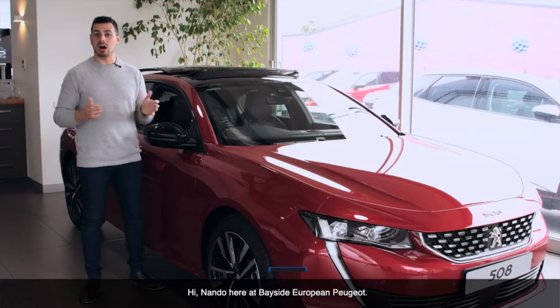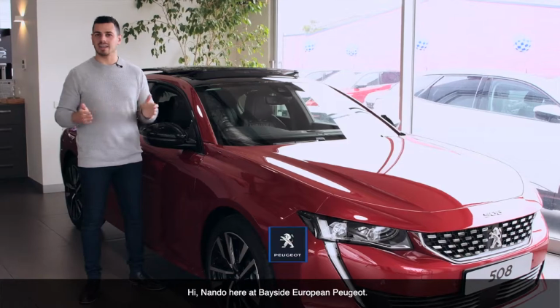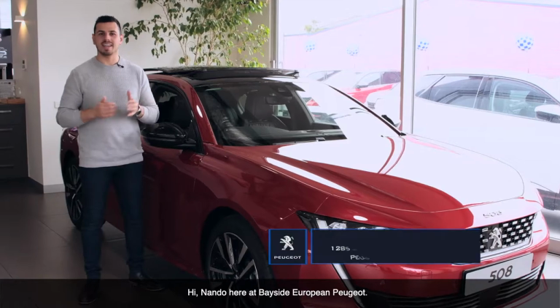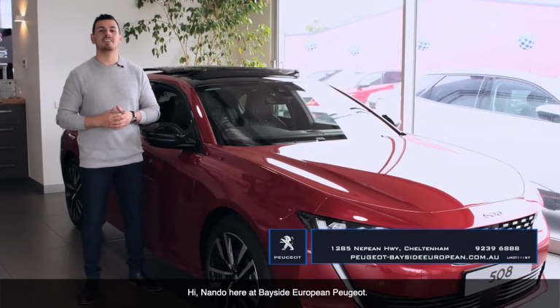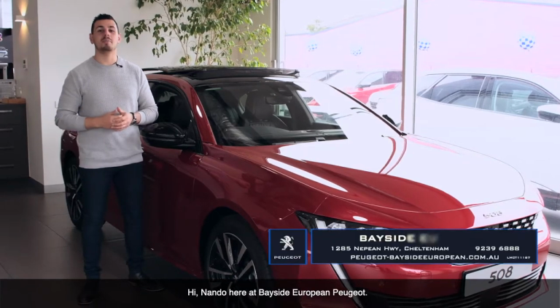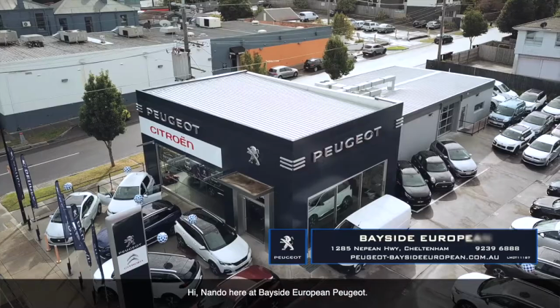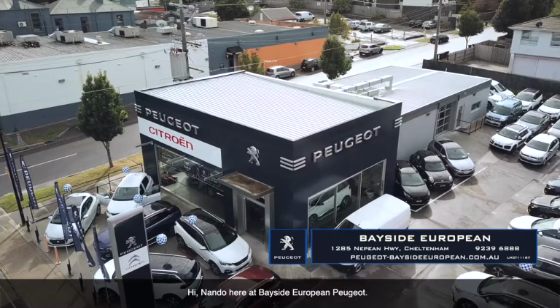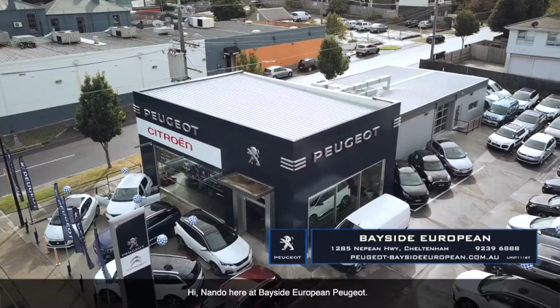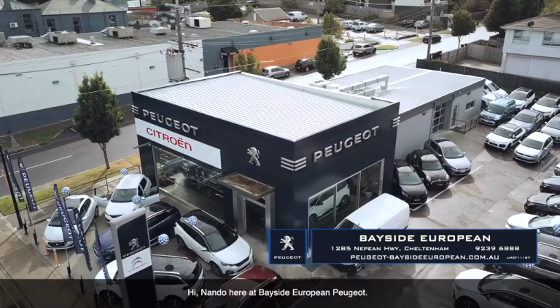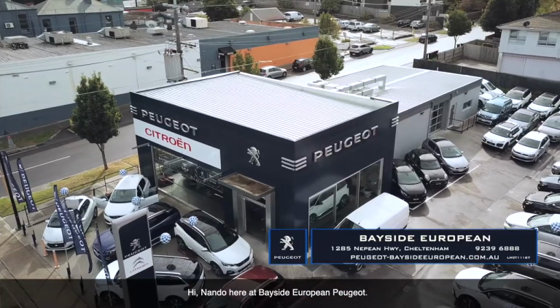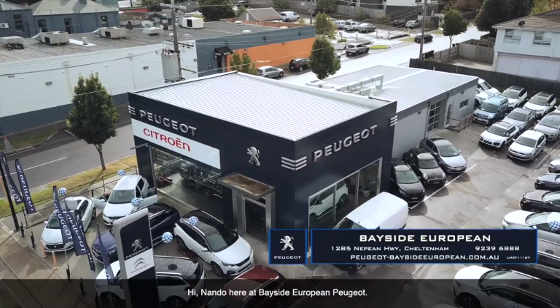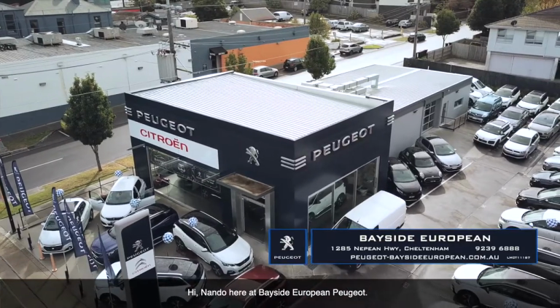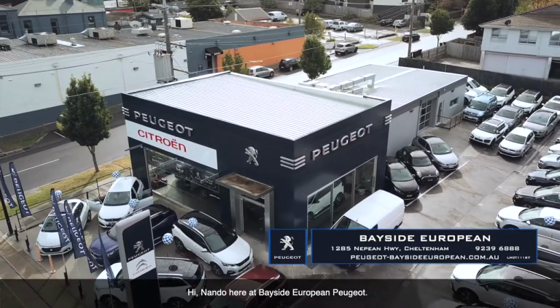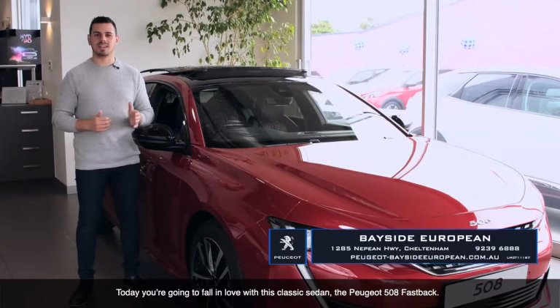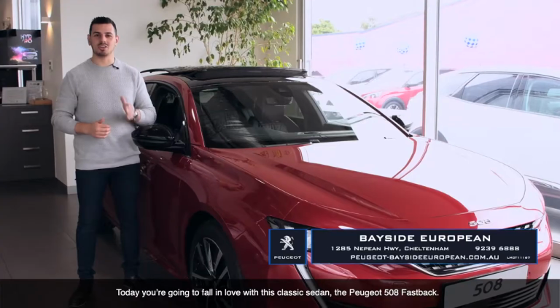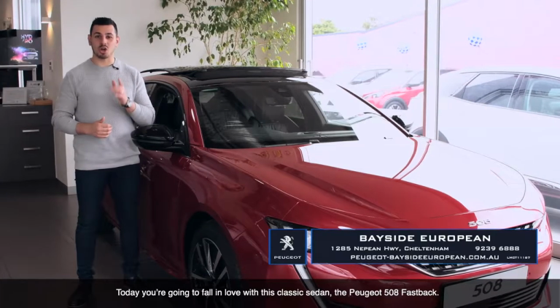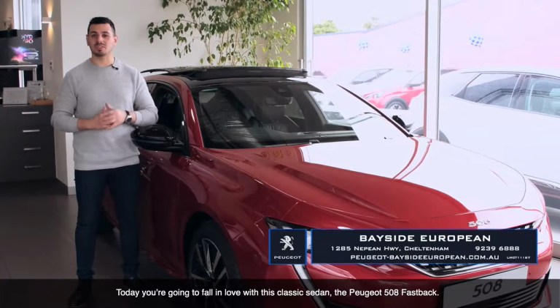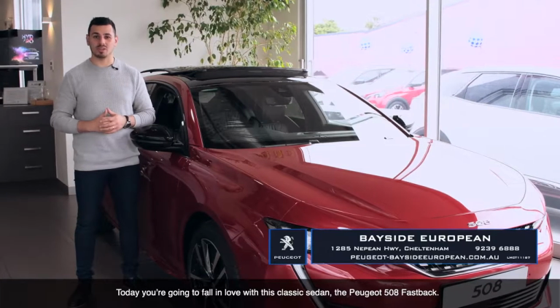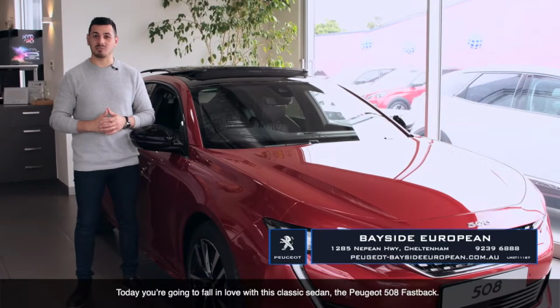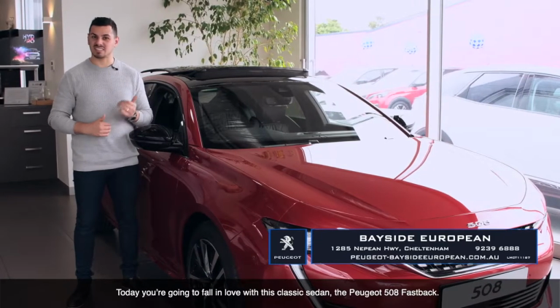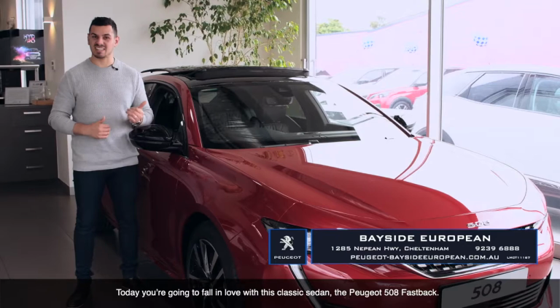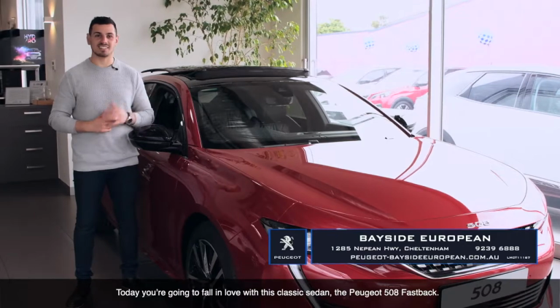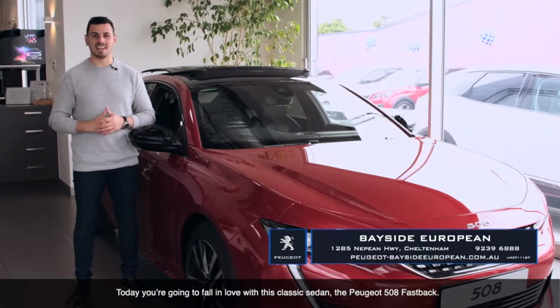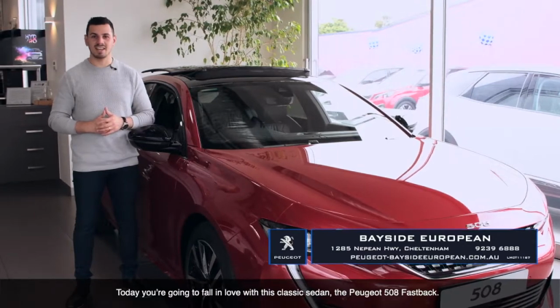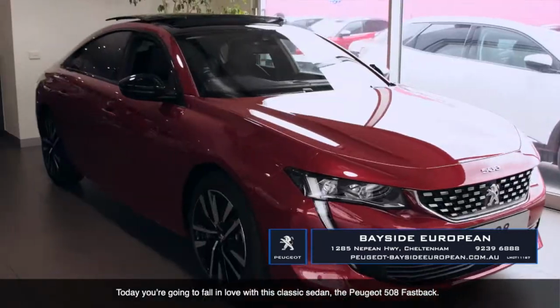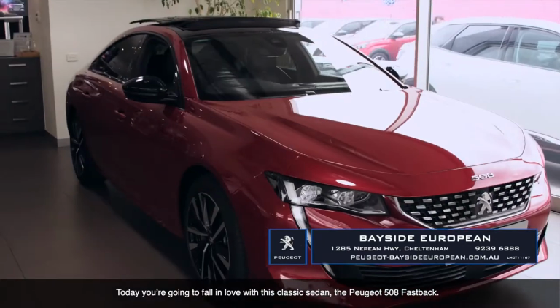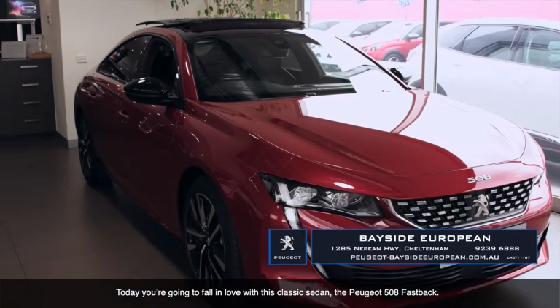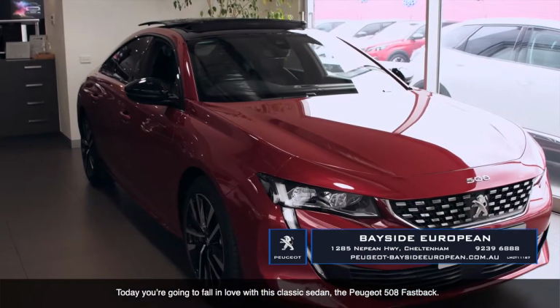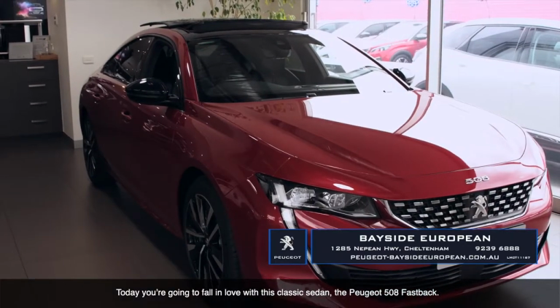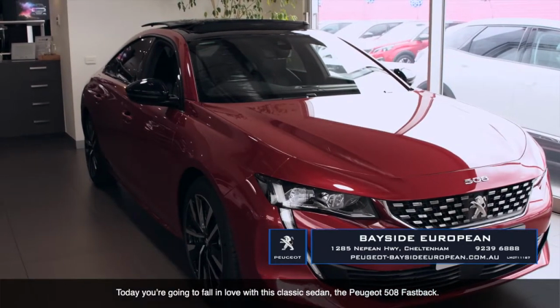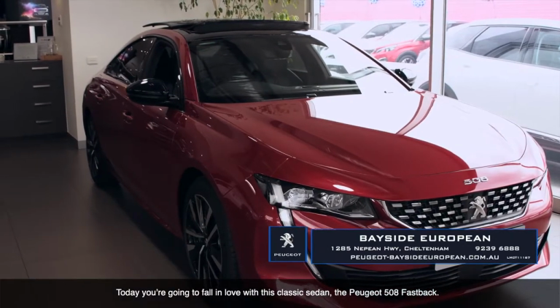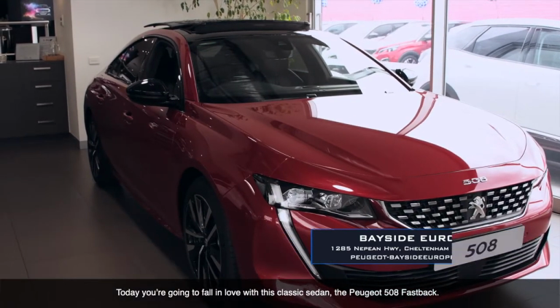Hi, Nando here at Bayside European Peugeot. Today, you're going to fall in love with this classic sedan, the Peugeot 508 Fastback.